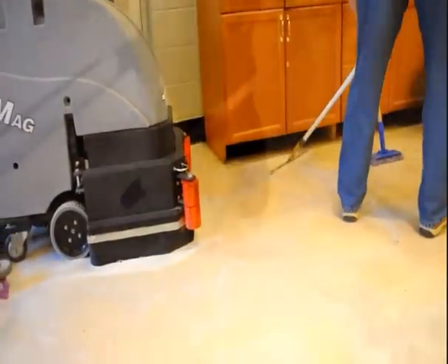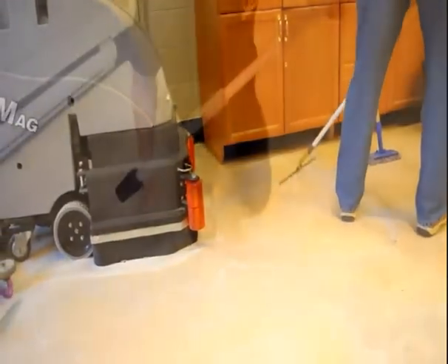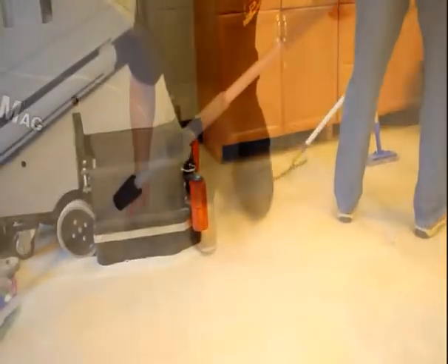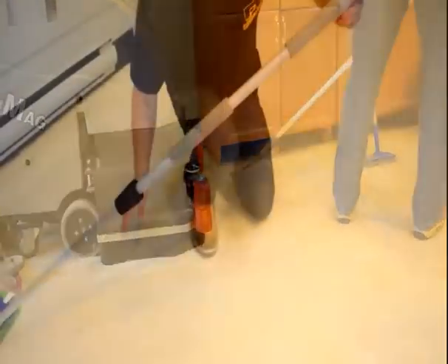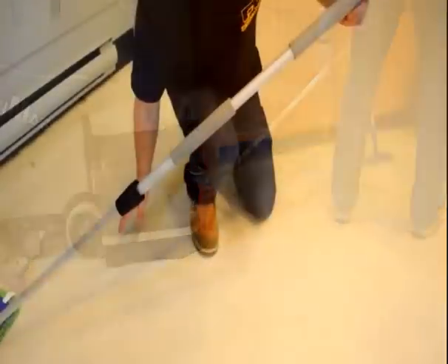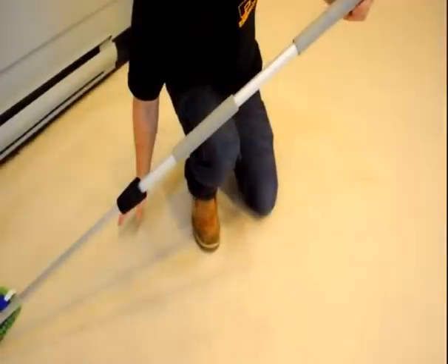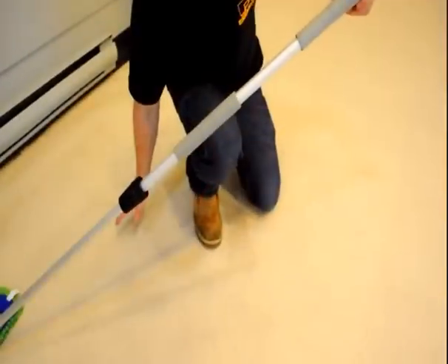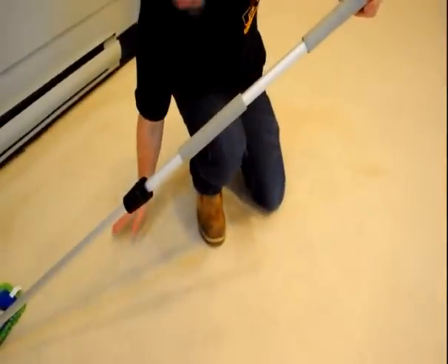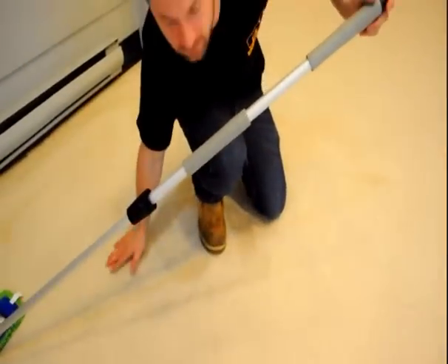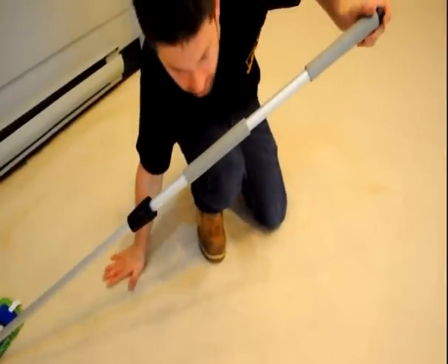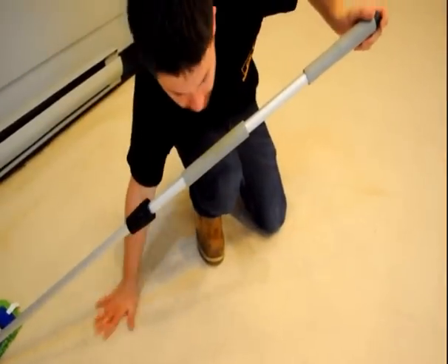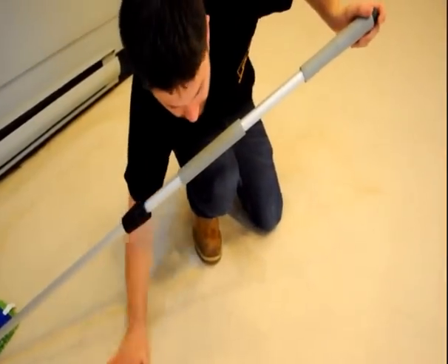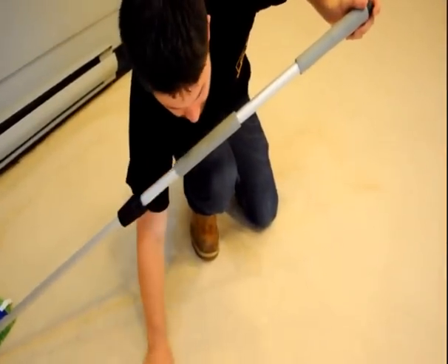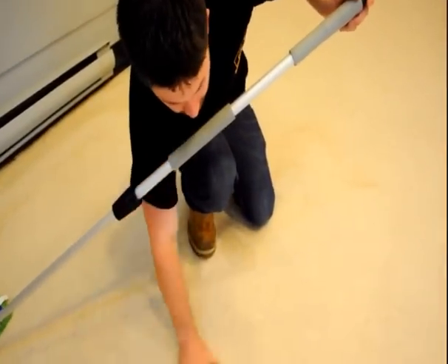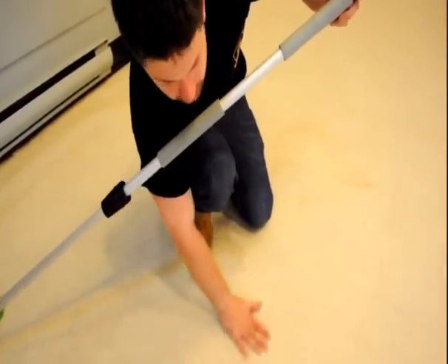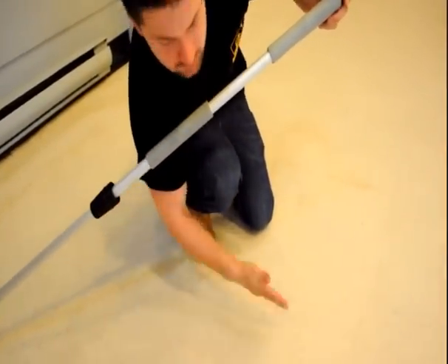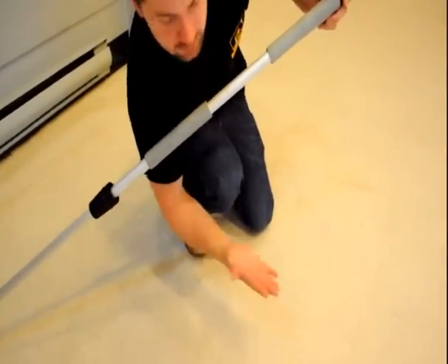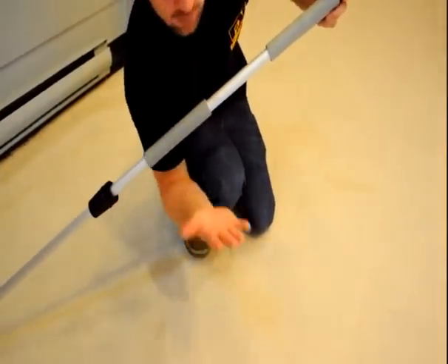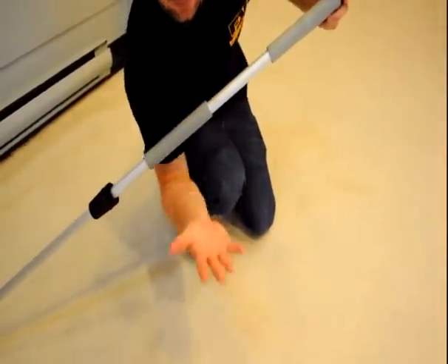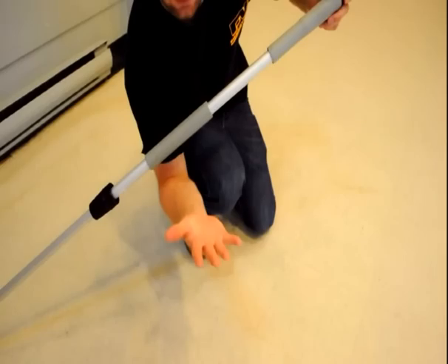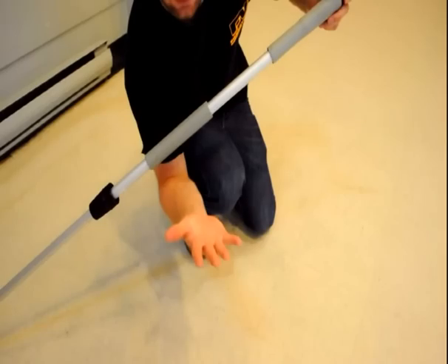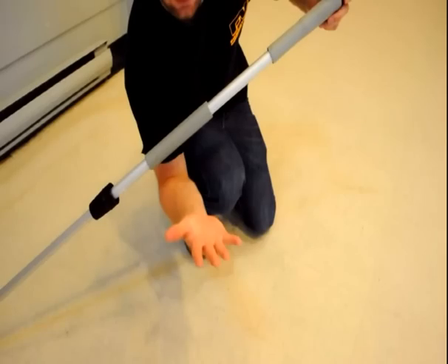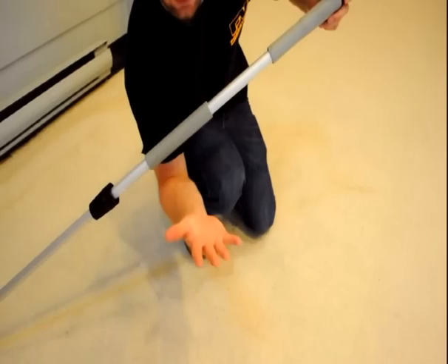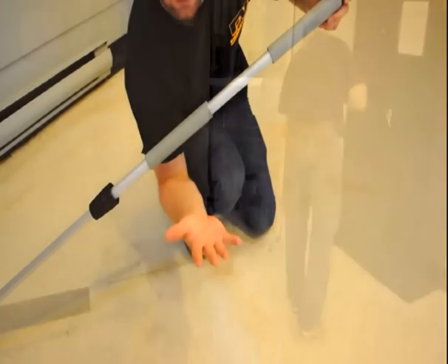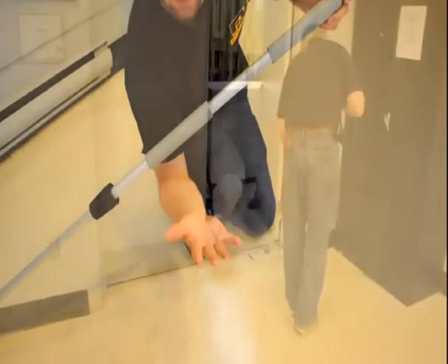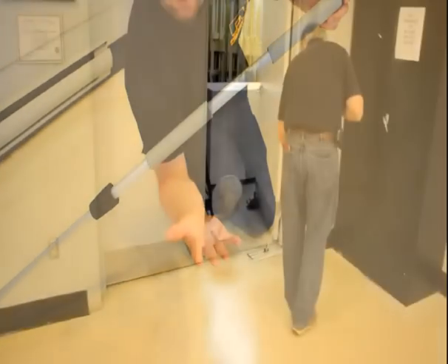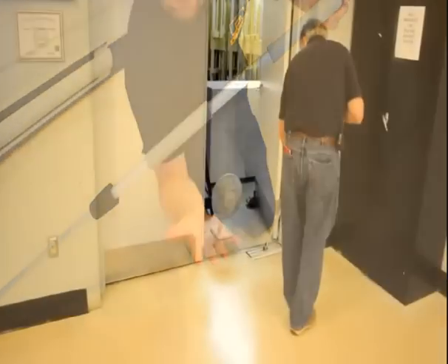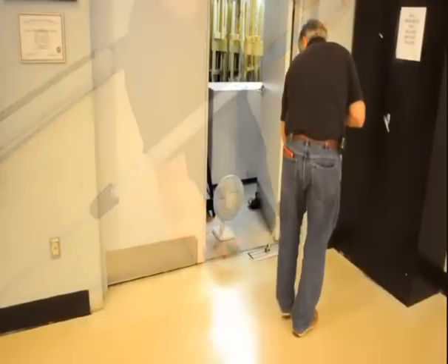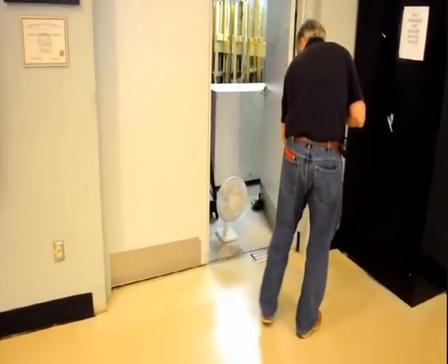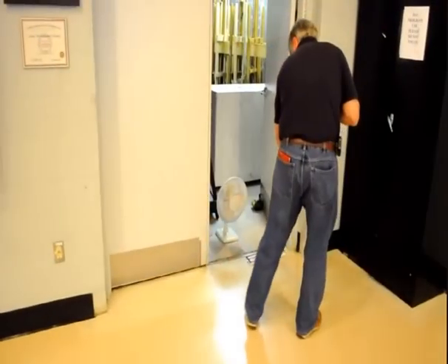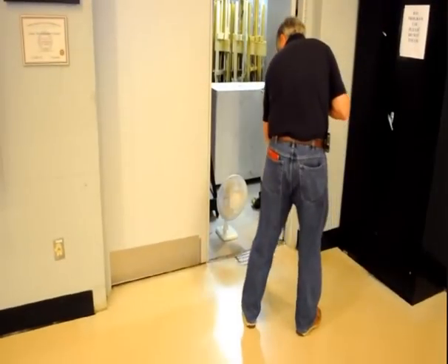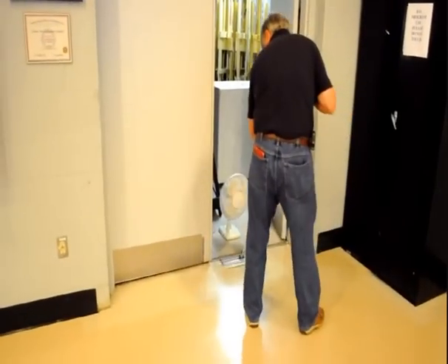Spot check random areas after drying with your hand. No white dust is a good sign.